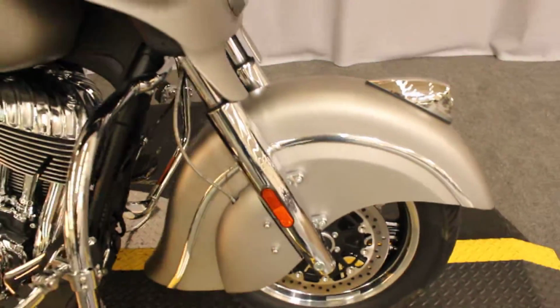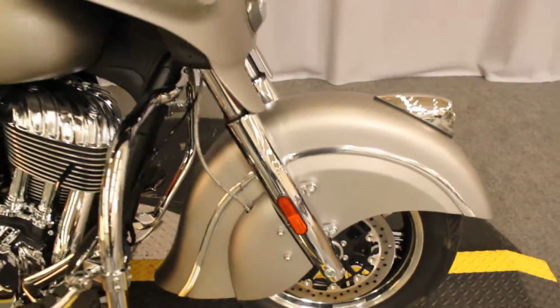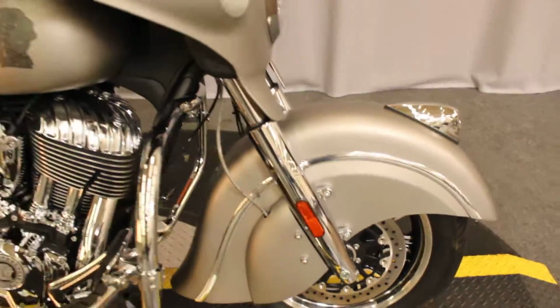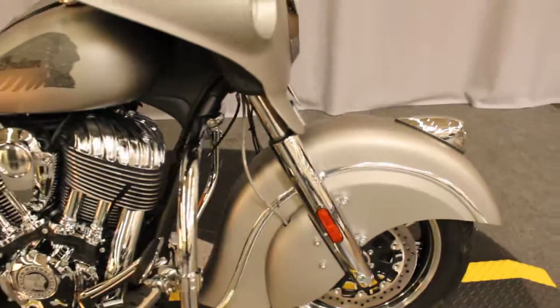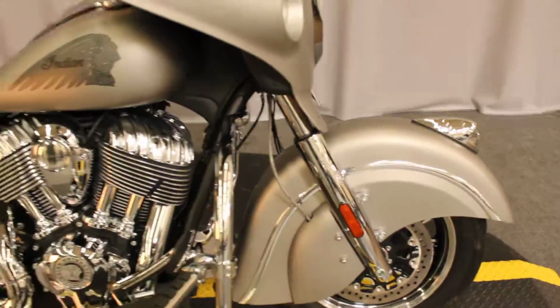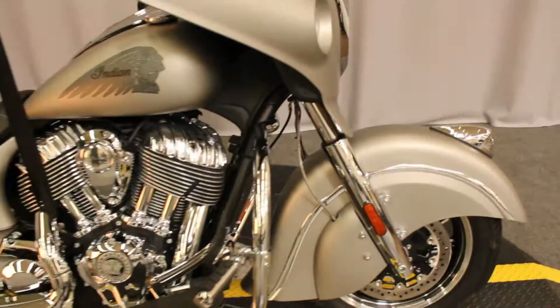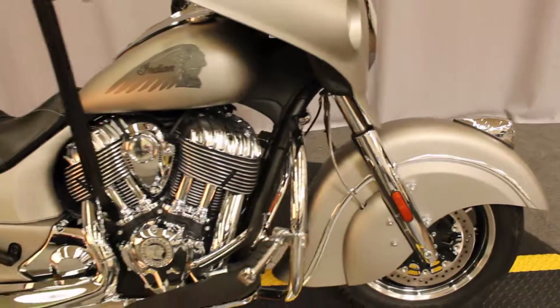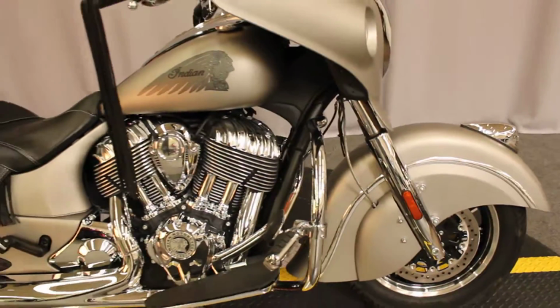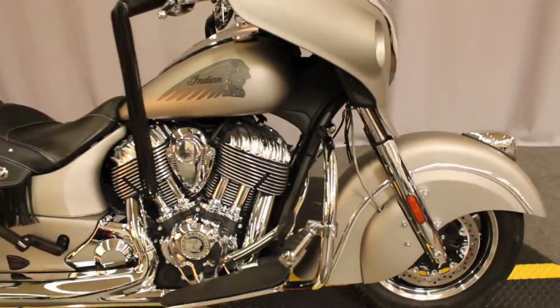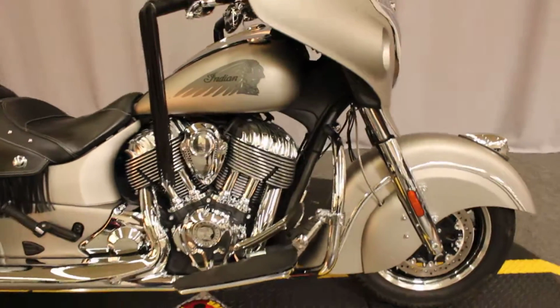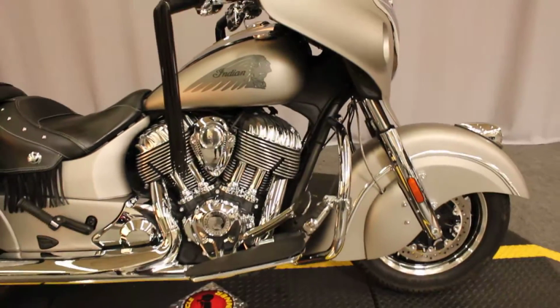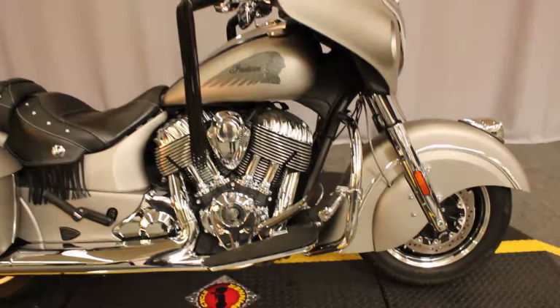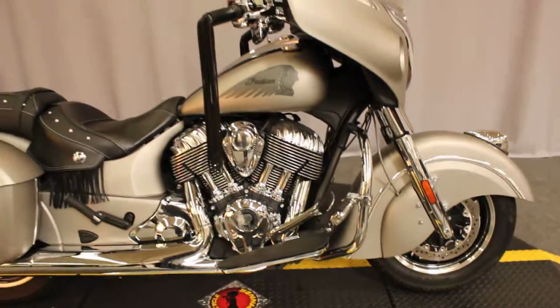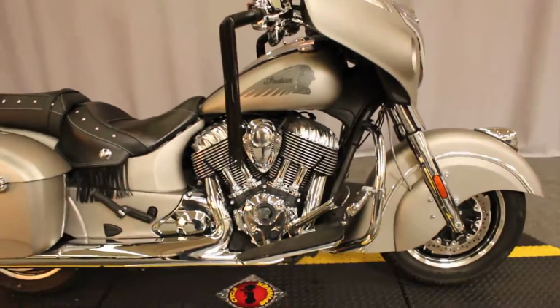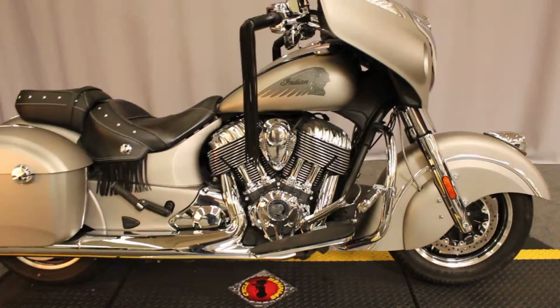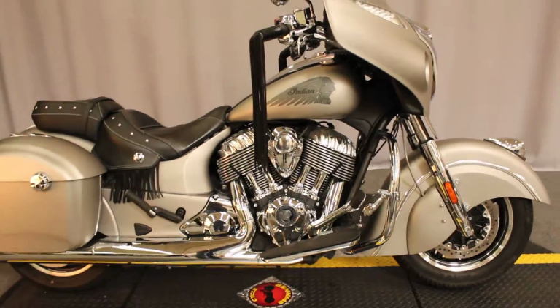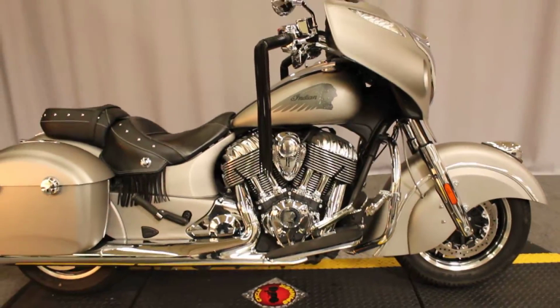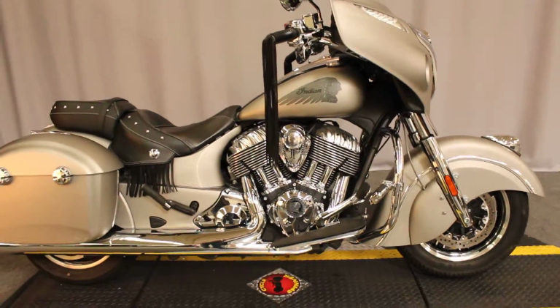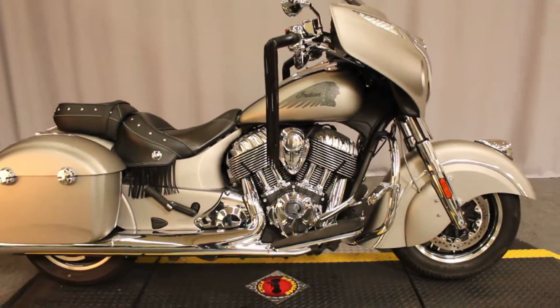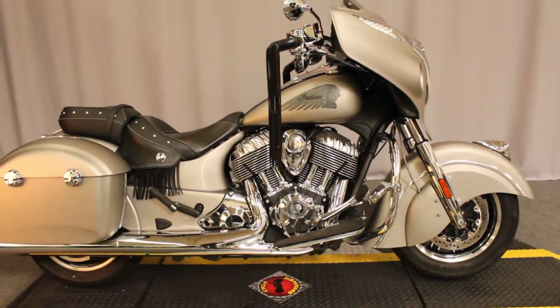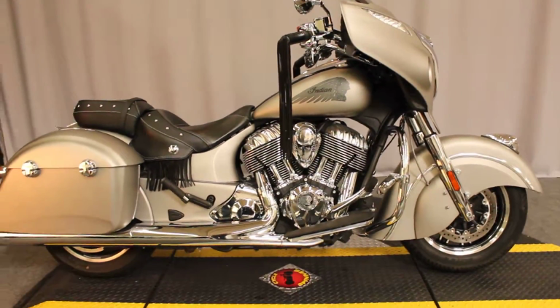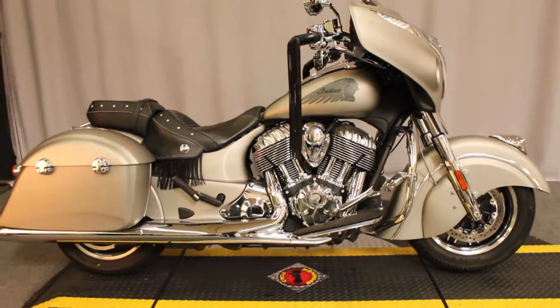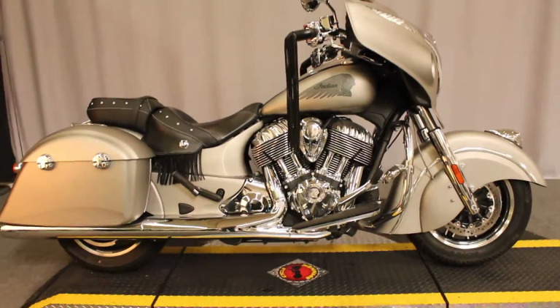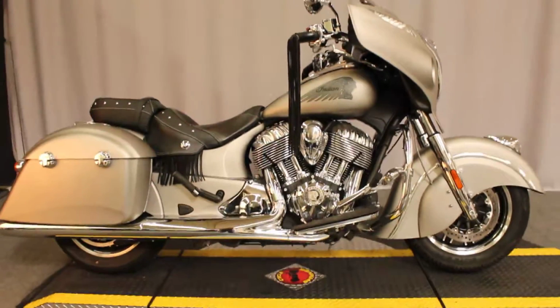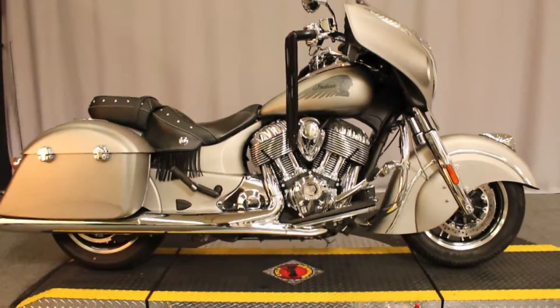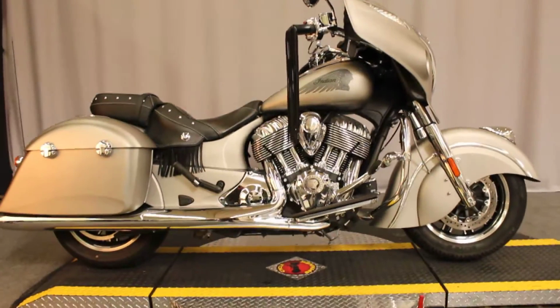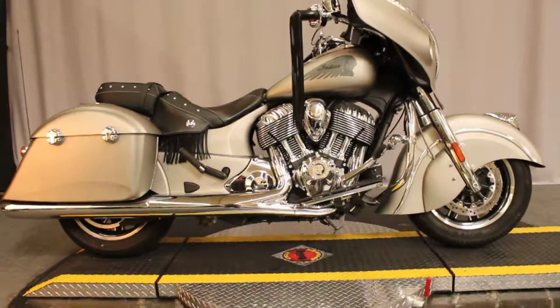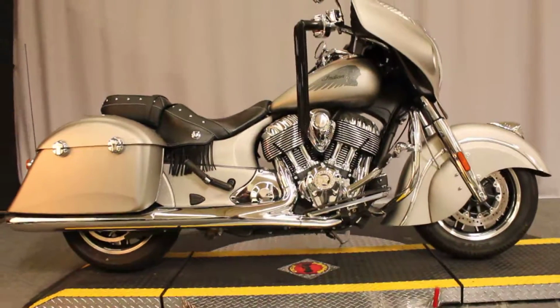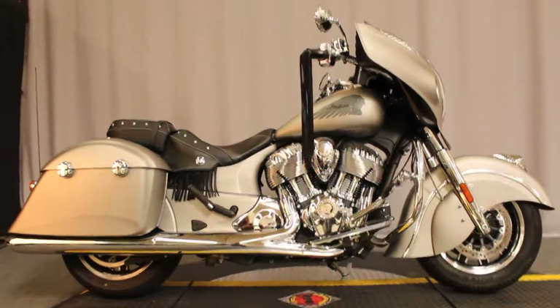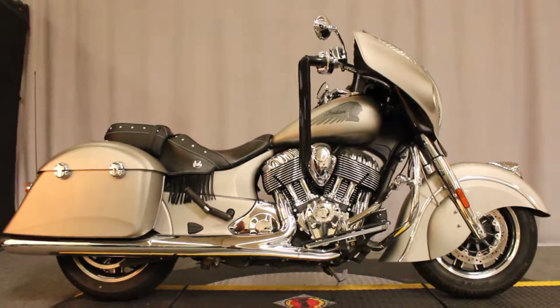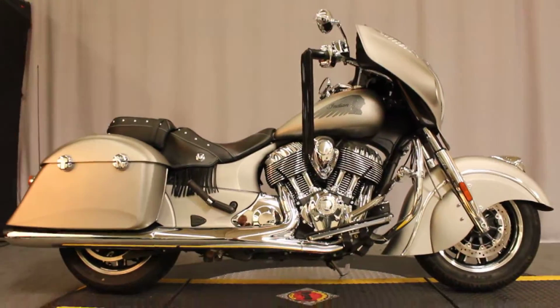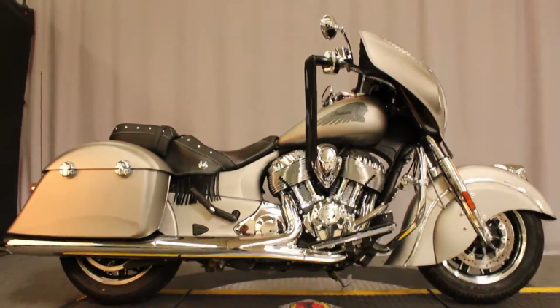The bike is available for test rides seven days a week at North County Indian Motorcycle in San Marcos.